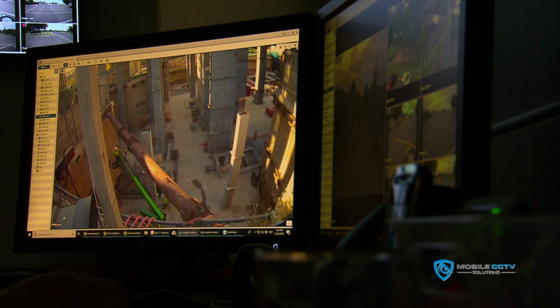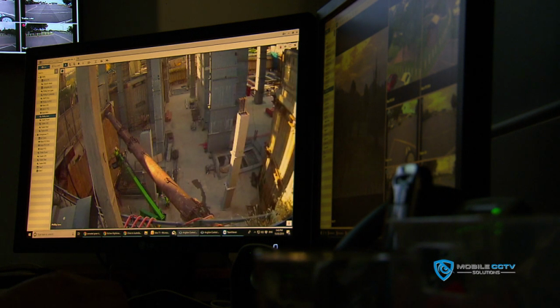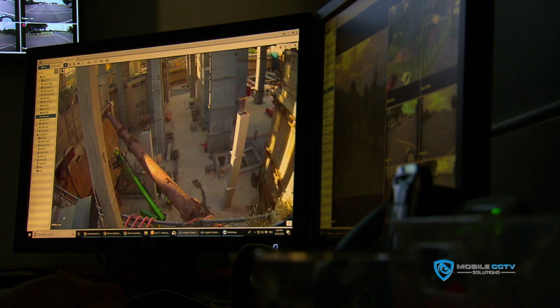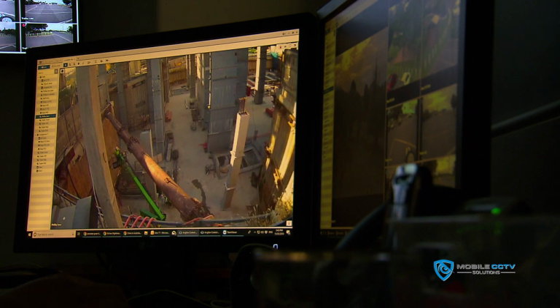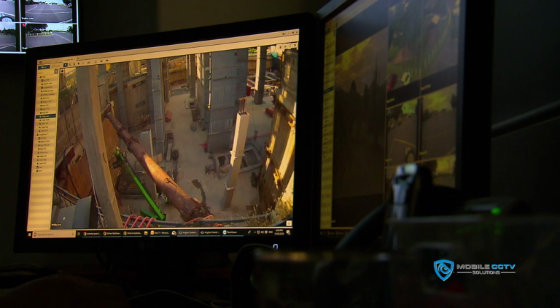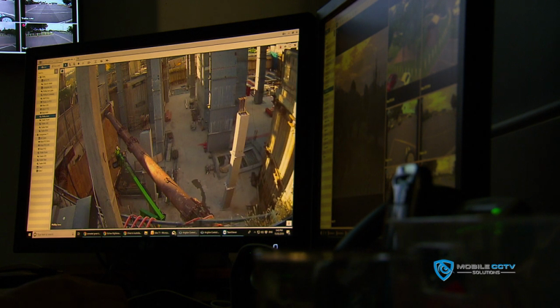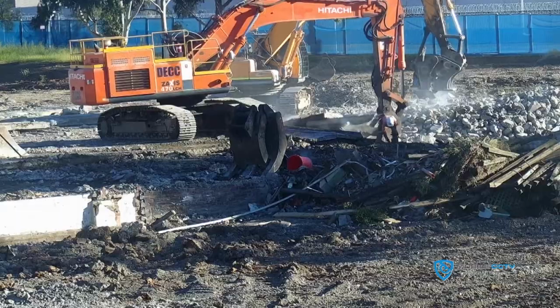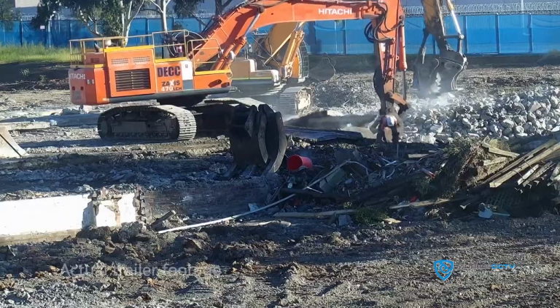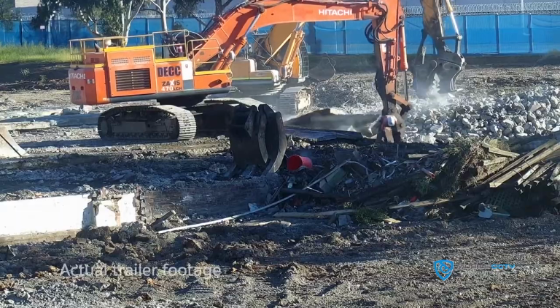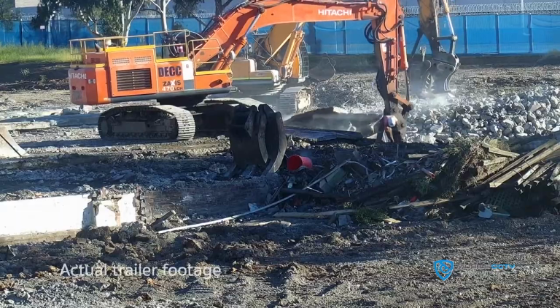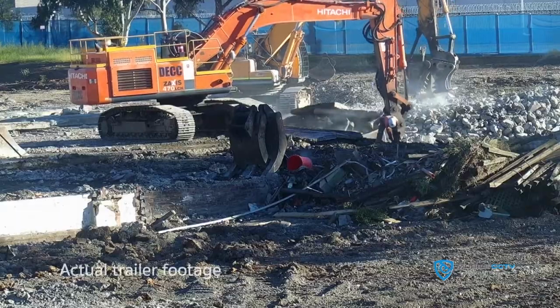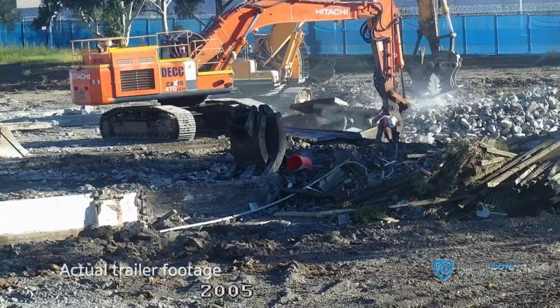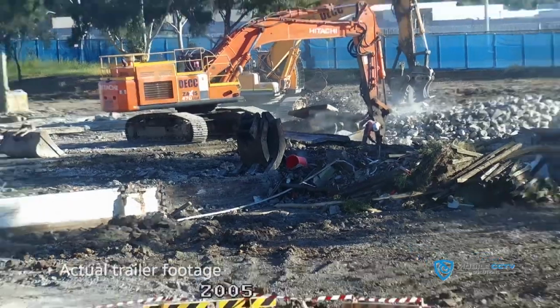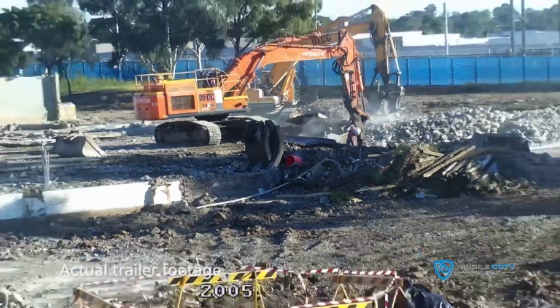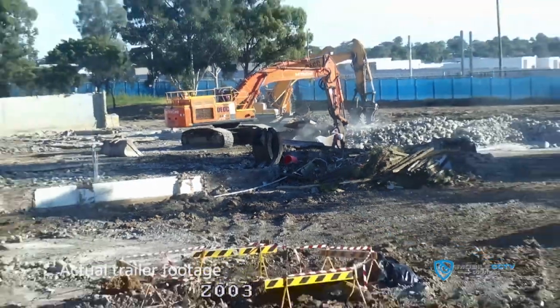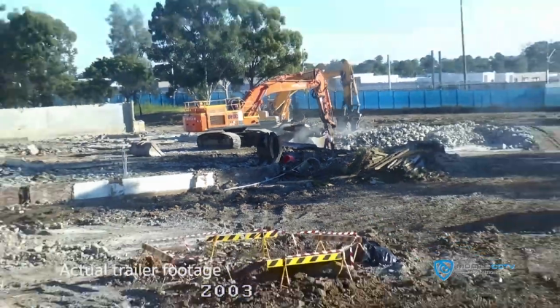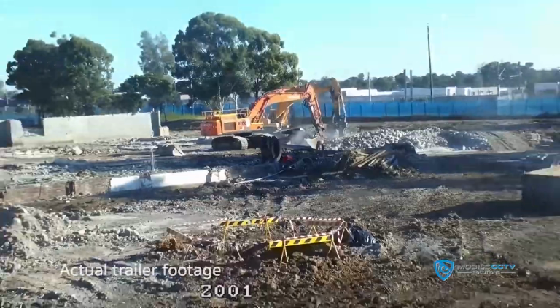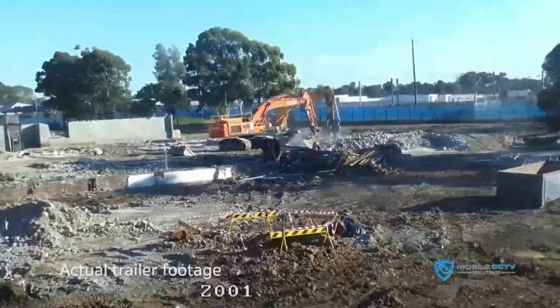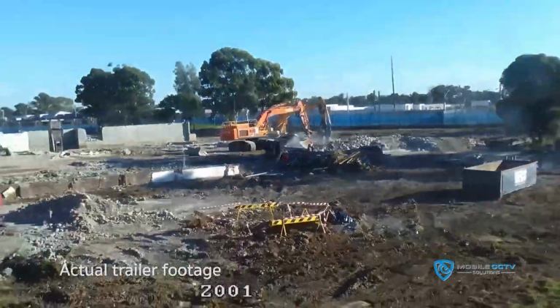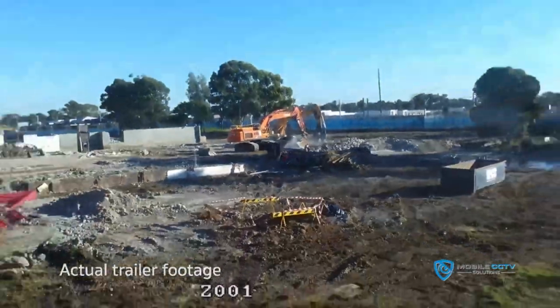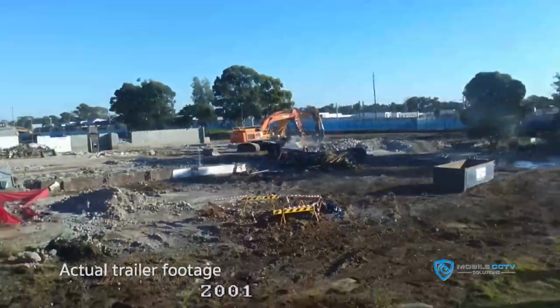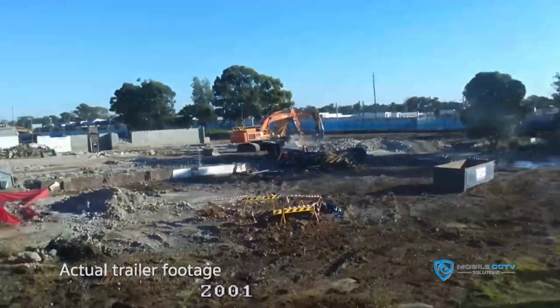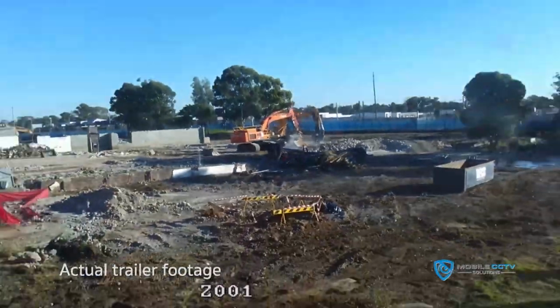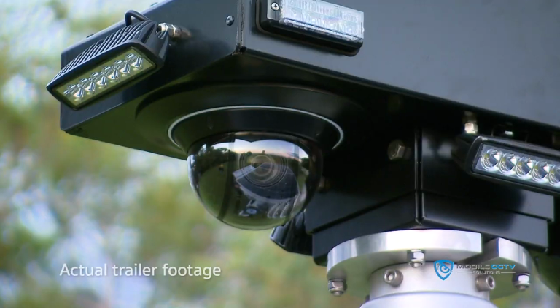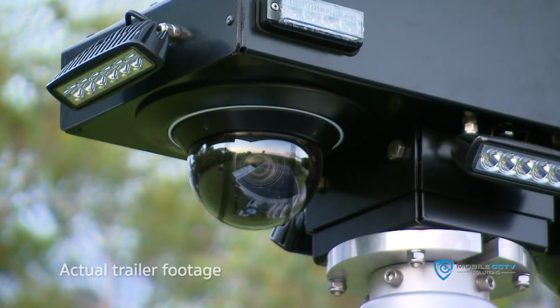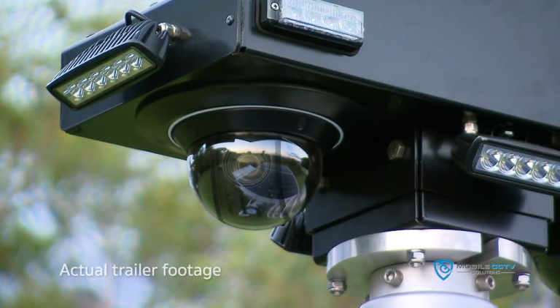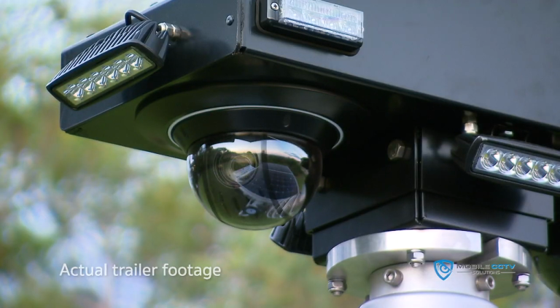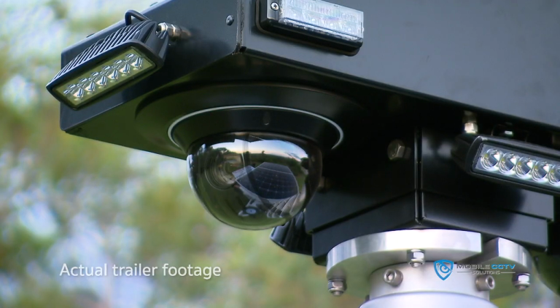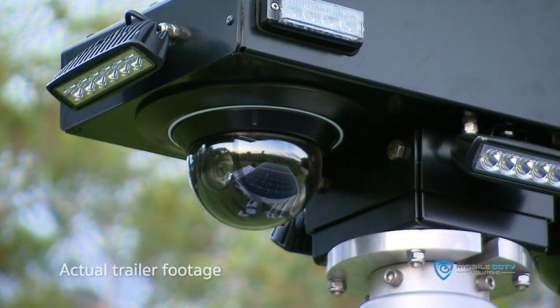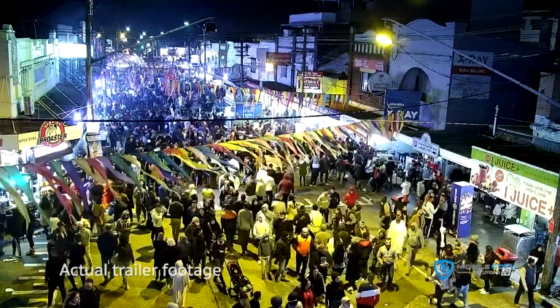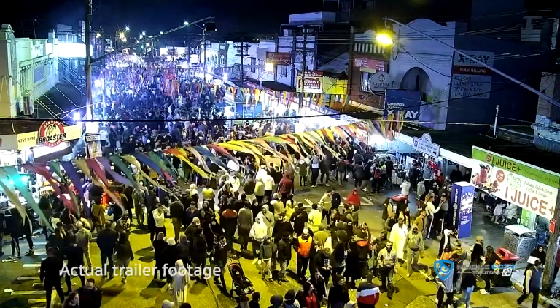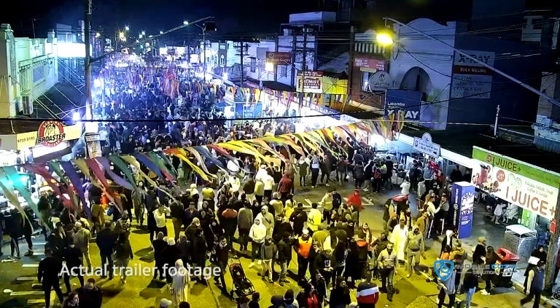Featuring multiple cameras with PTZ control that operate round the clock in complete darkness, day and night.